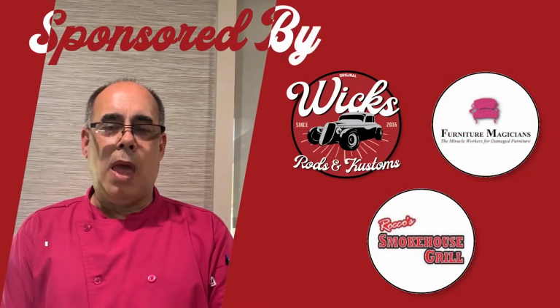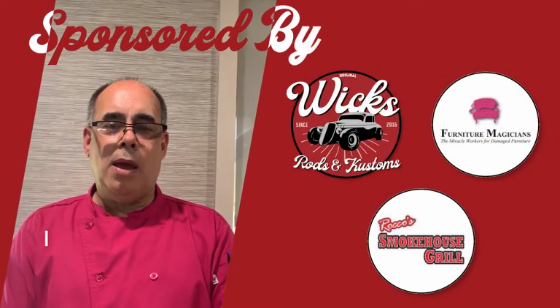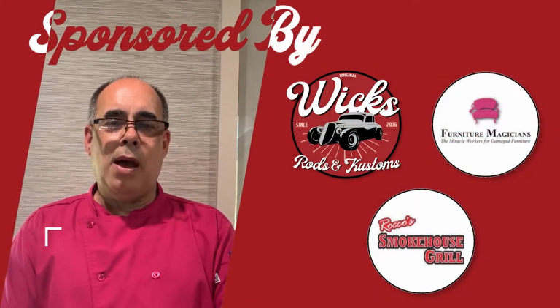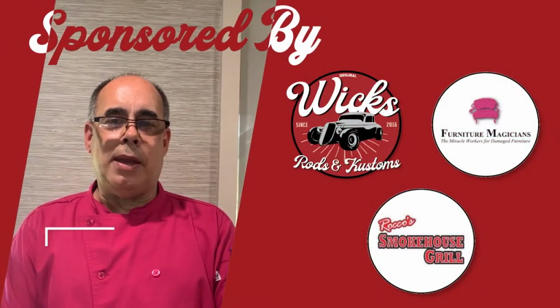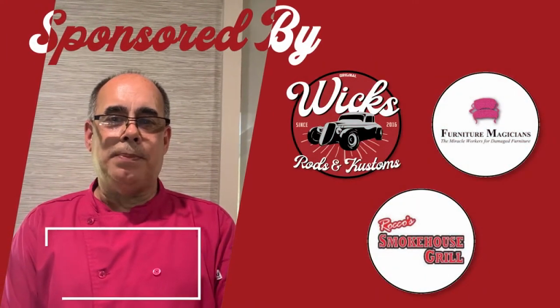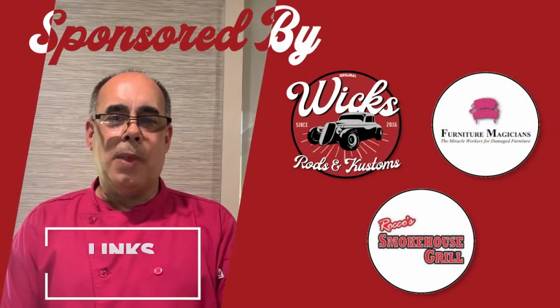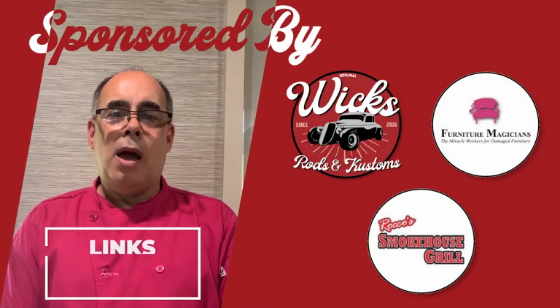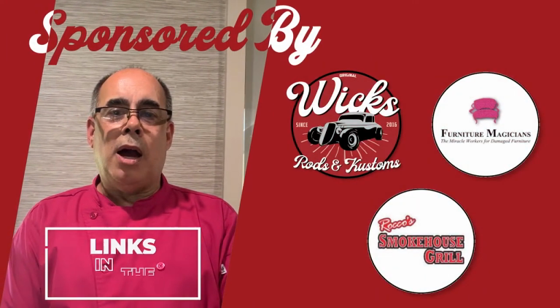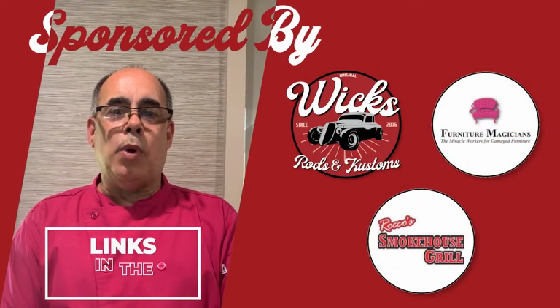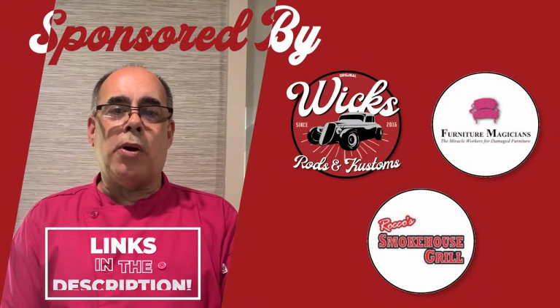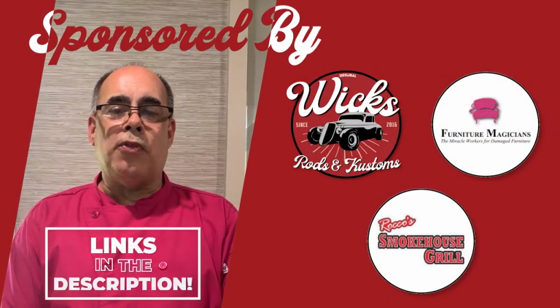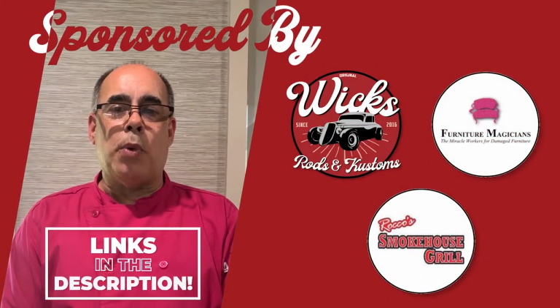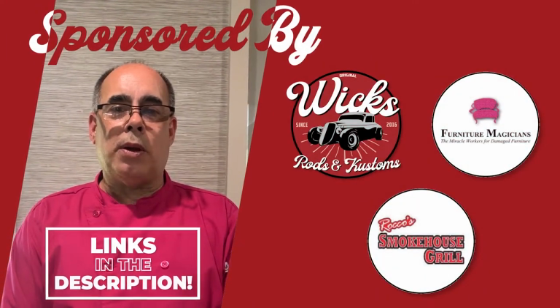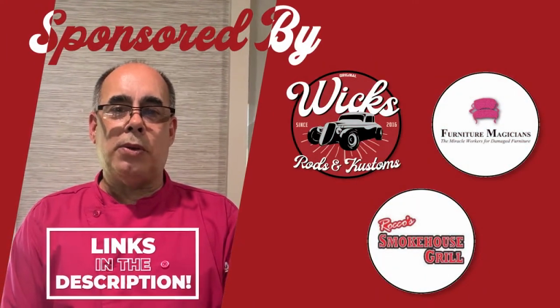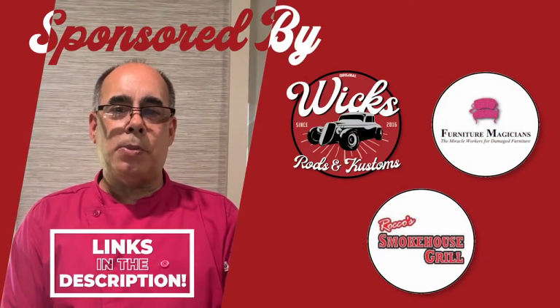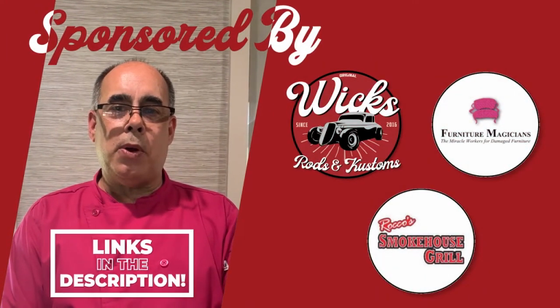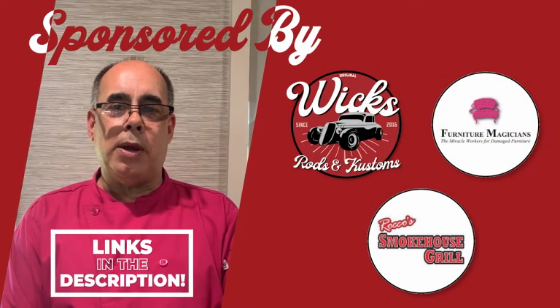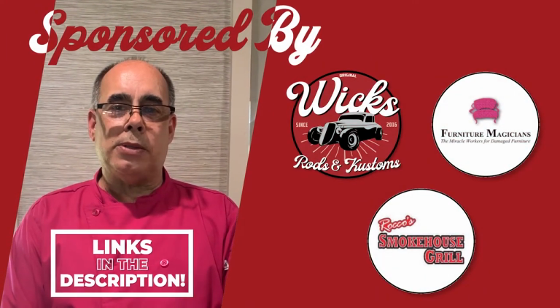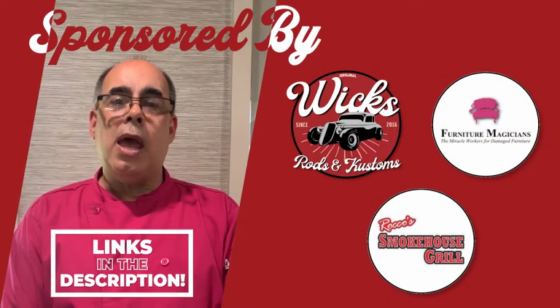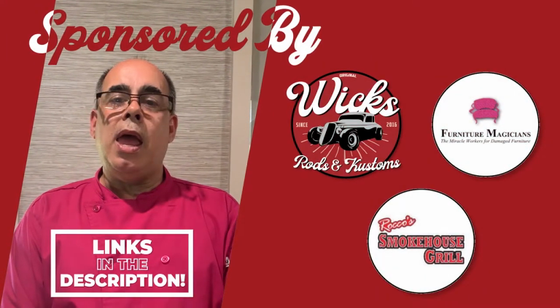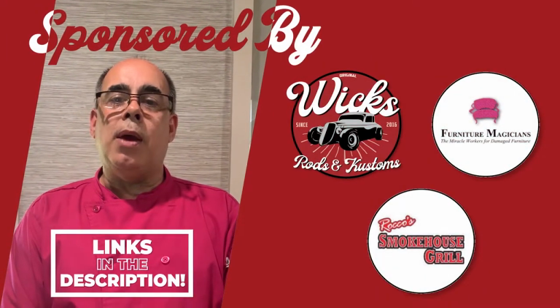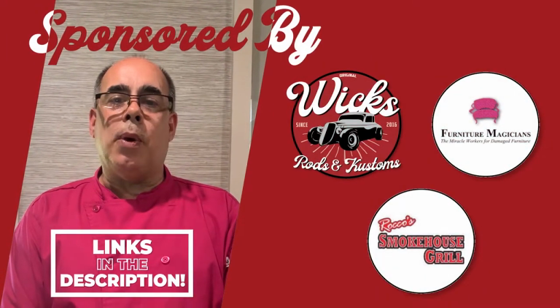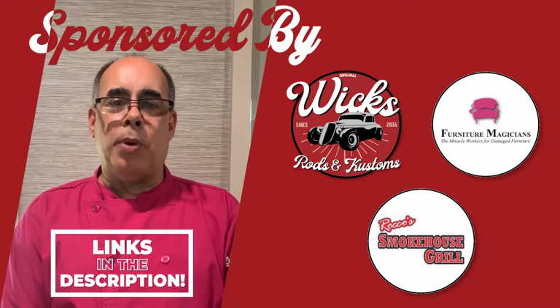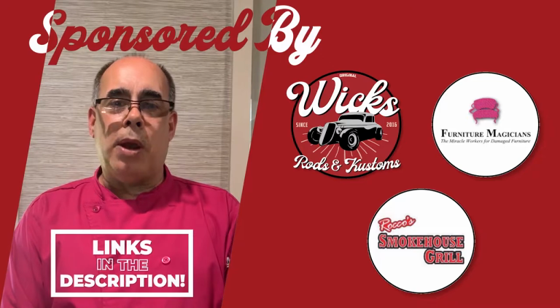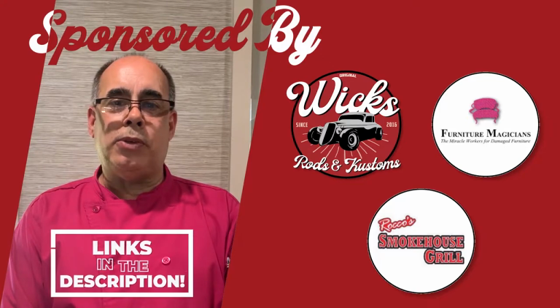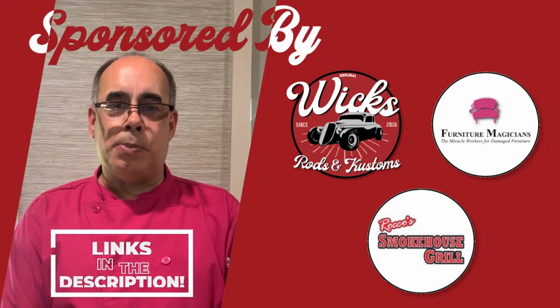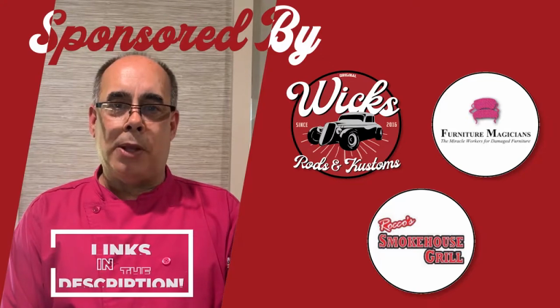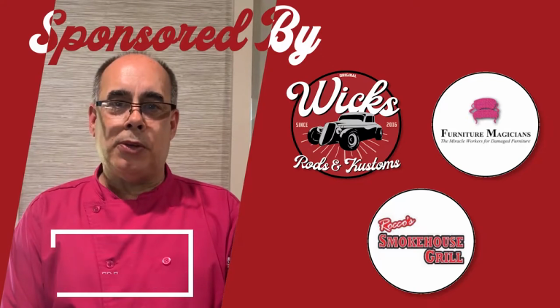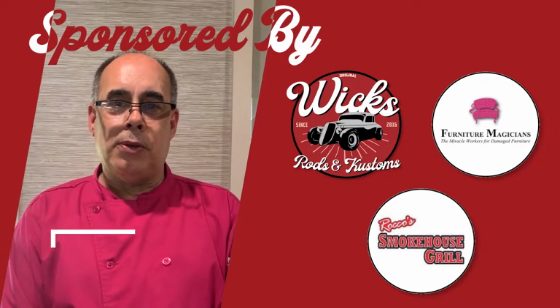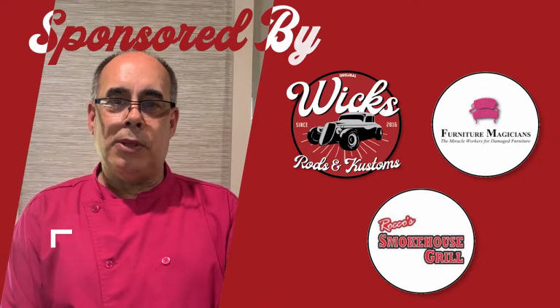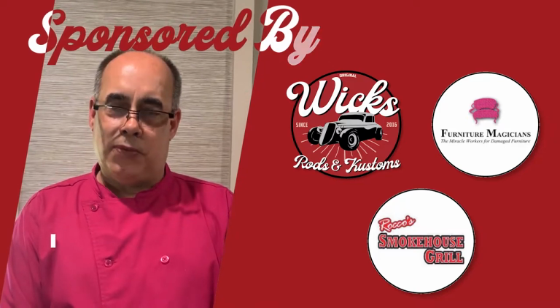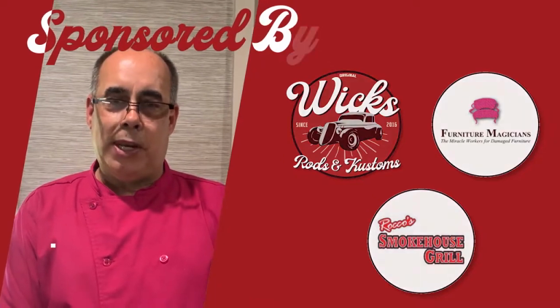Hi, I'm Rocco from Rocco's Smokehouse, and we're proud to sponsor this video.